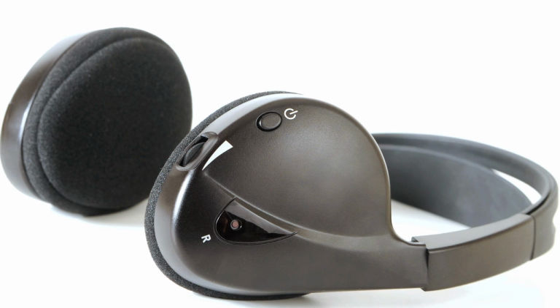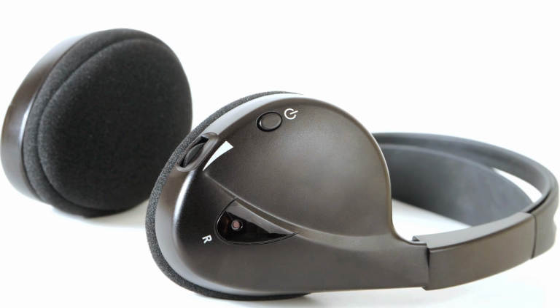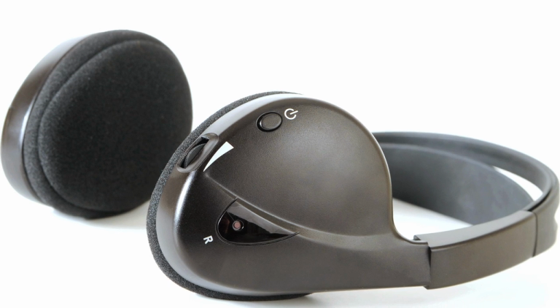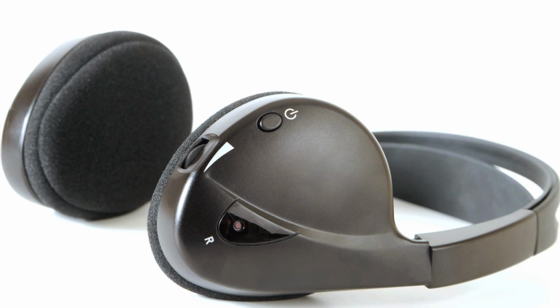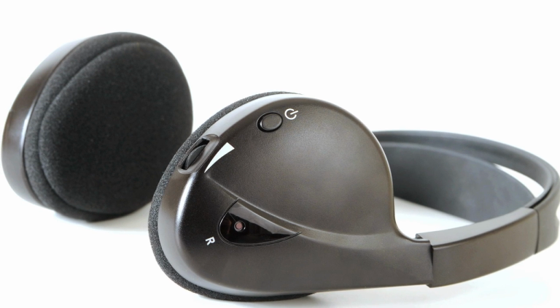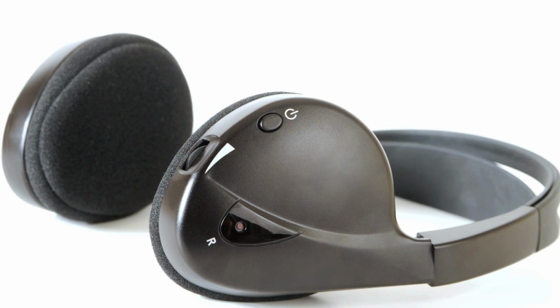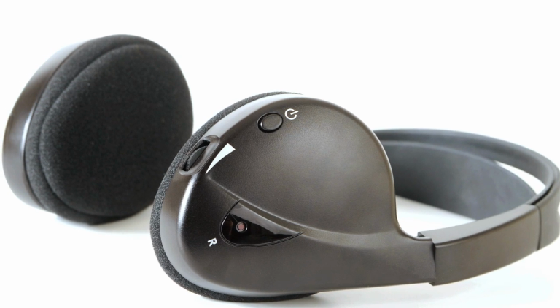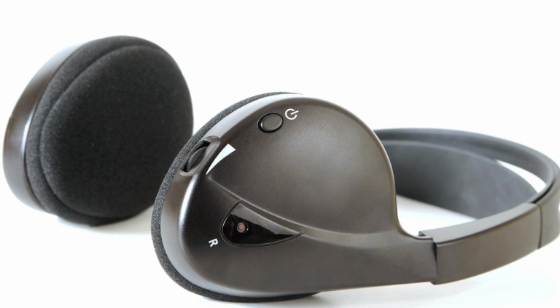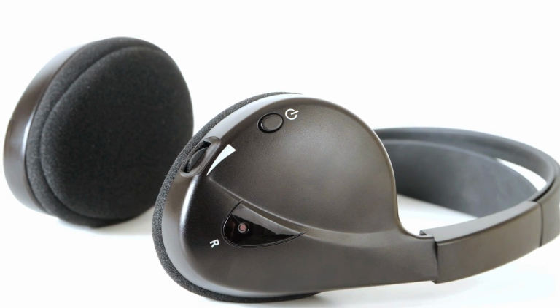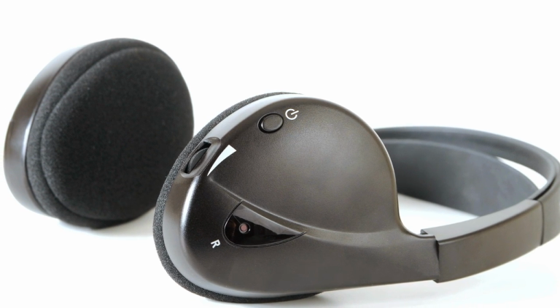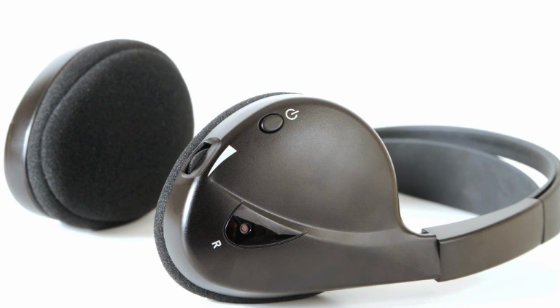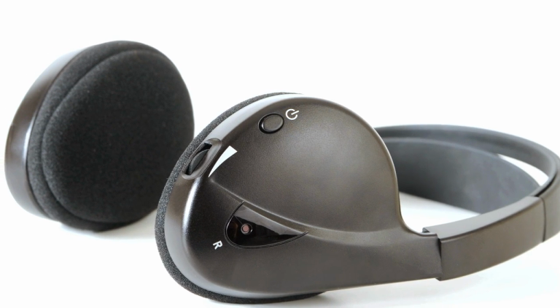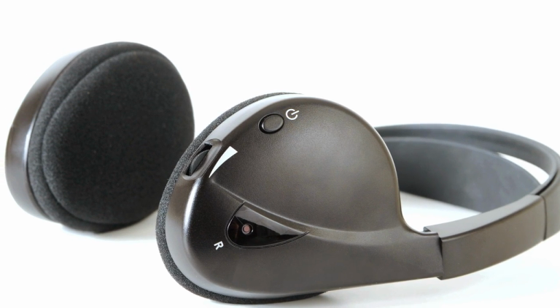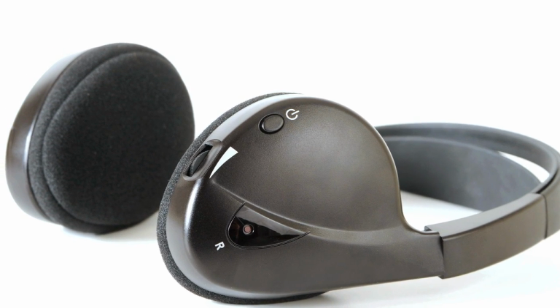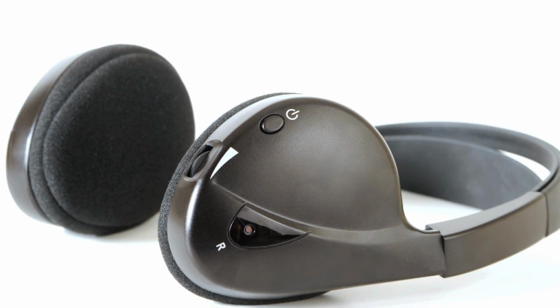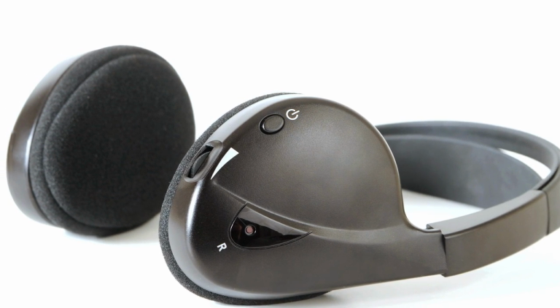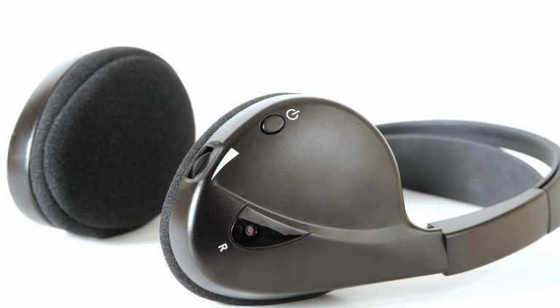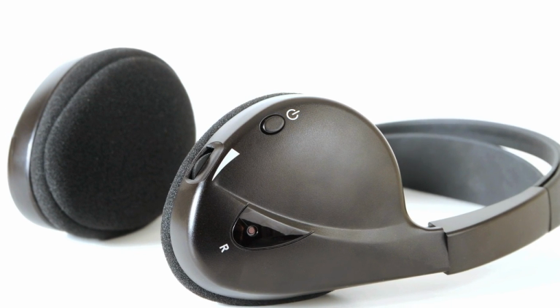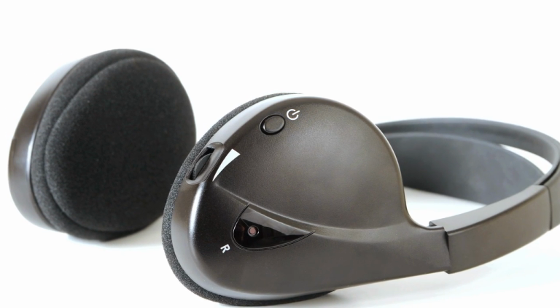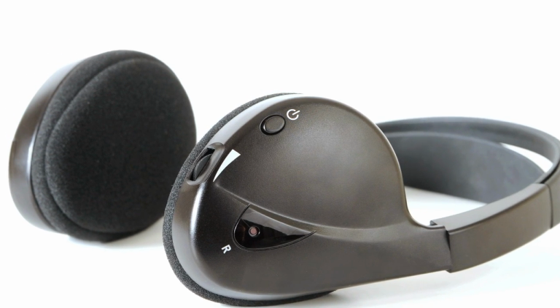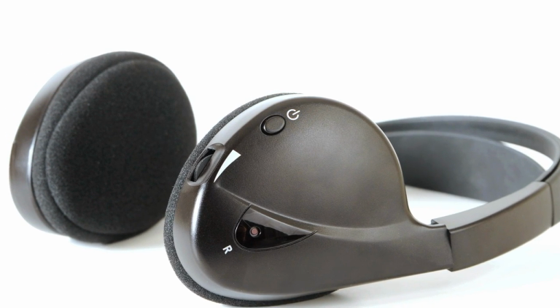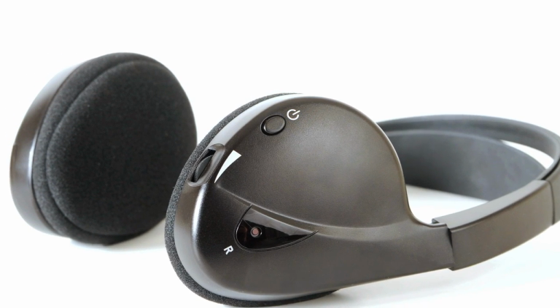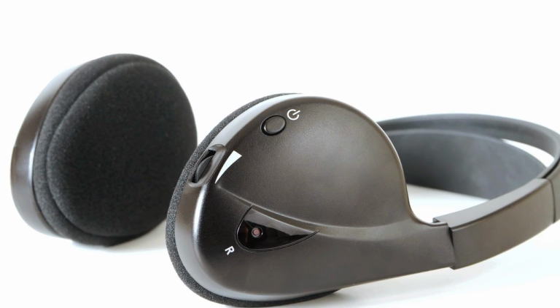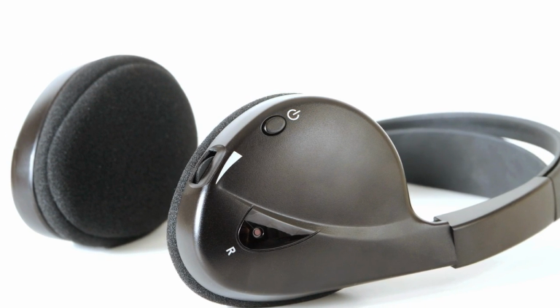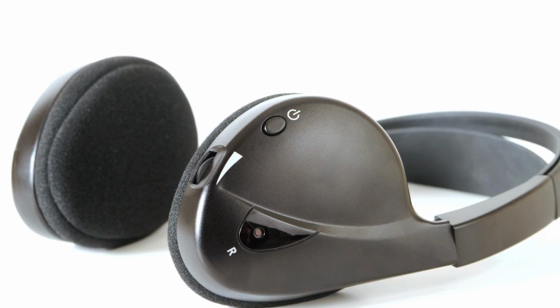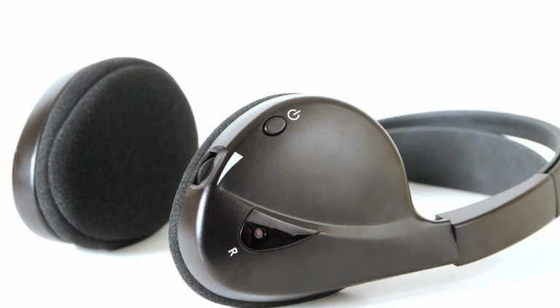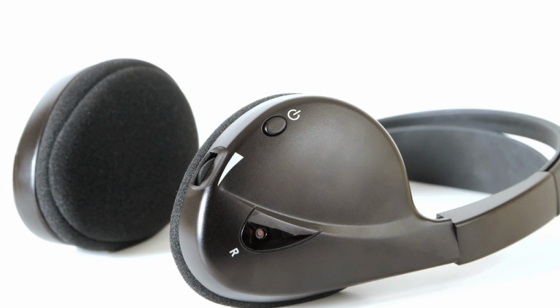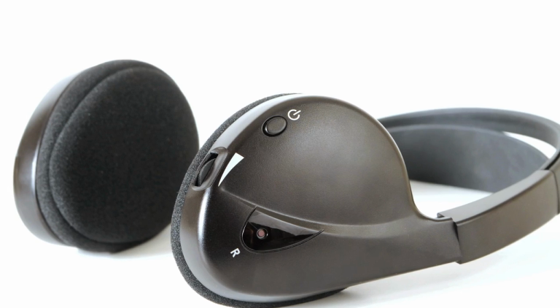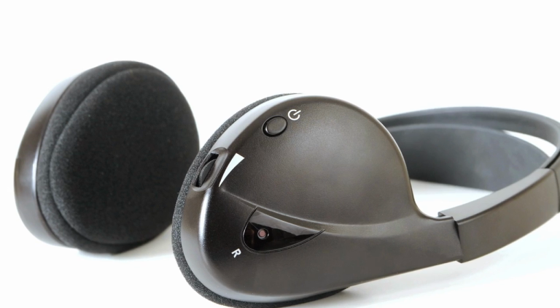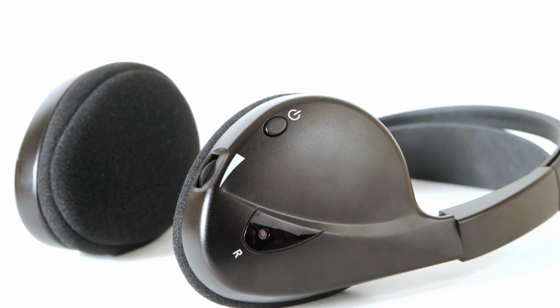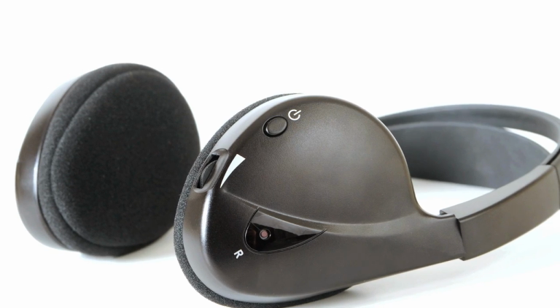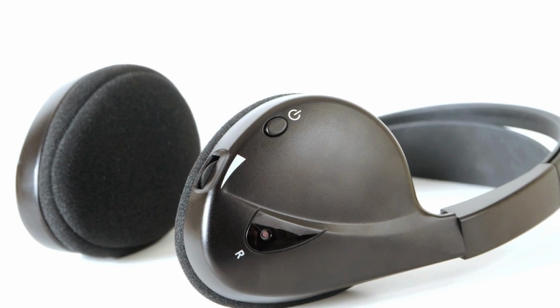If the headphones are turned on and do not receive an audio signal, after 30 seconds they will automatically turn off to save battery power.